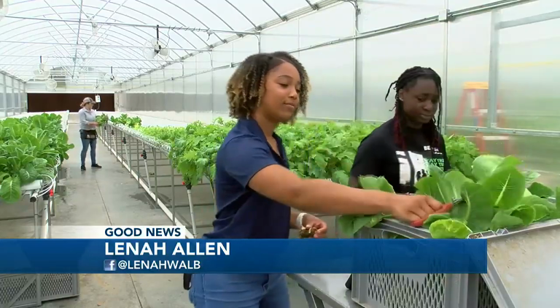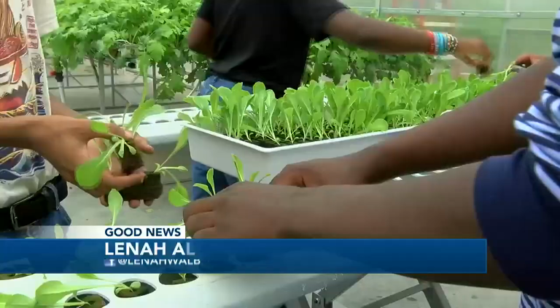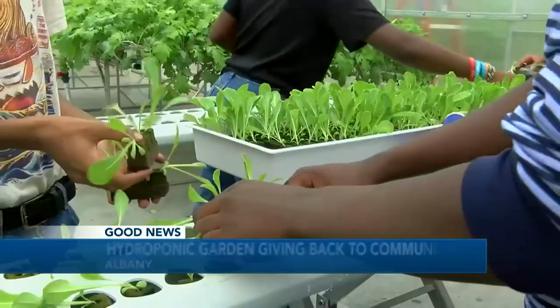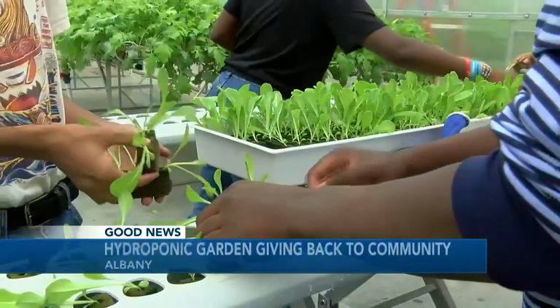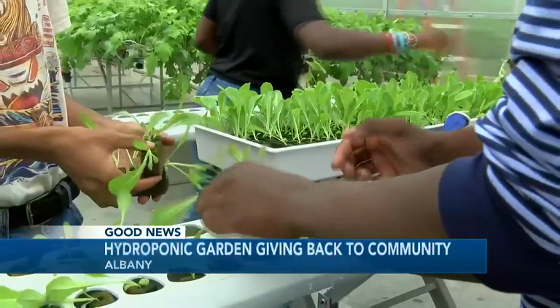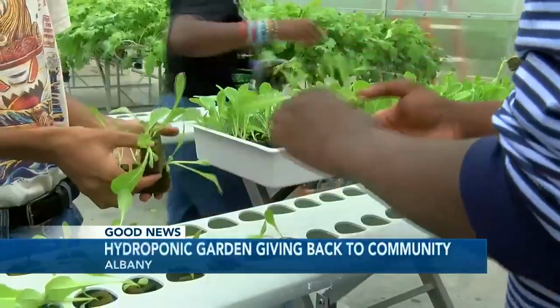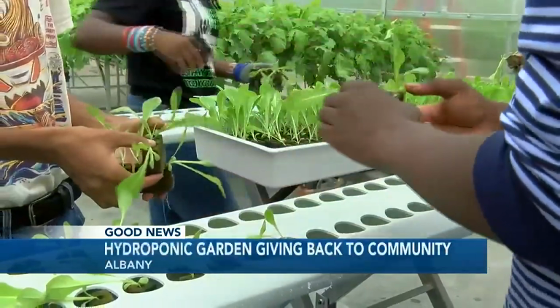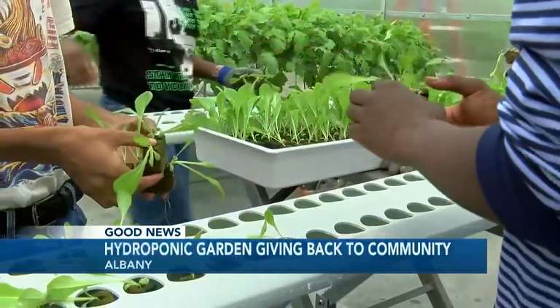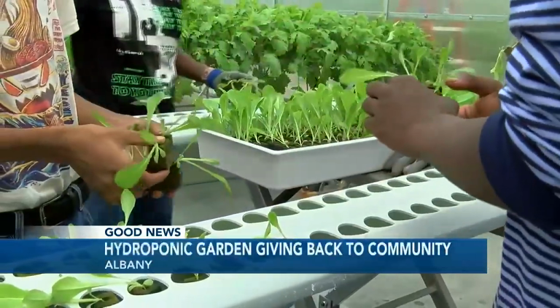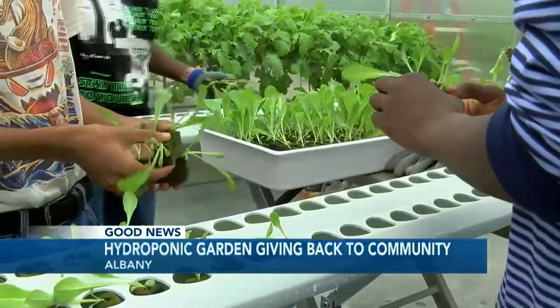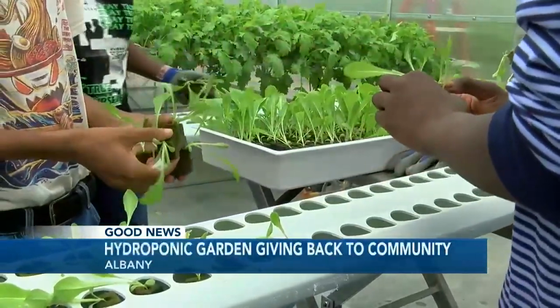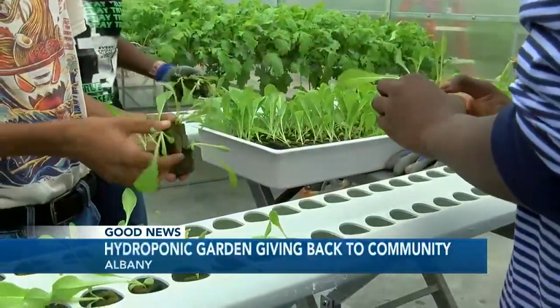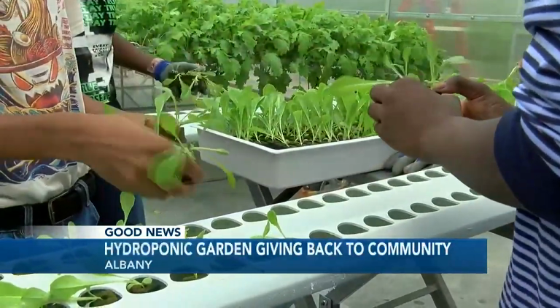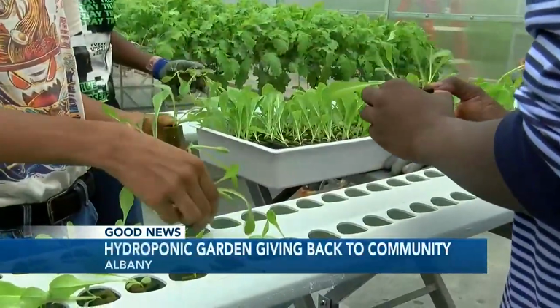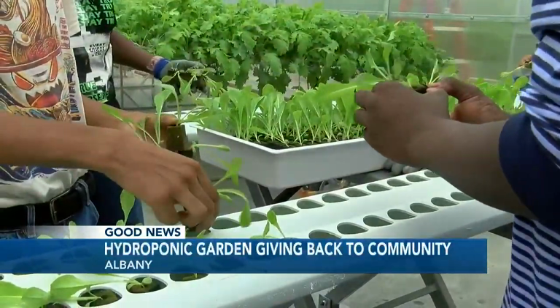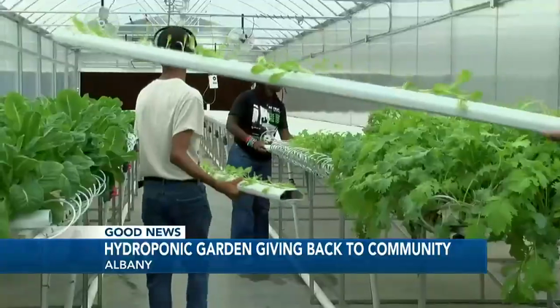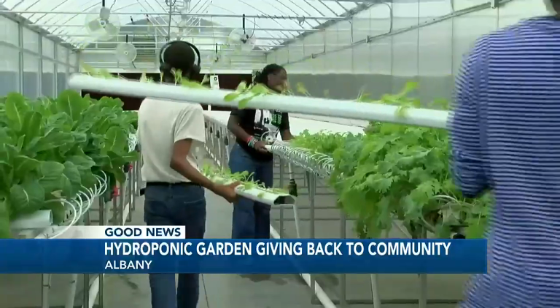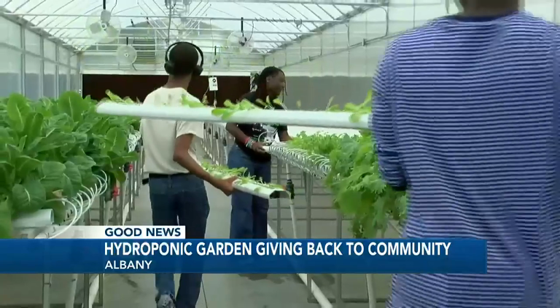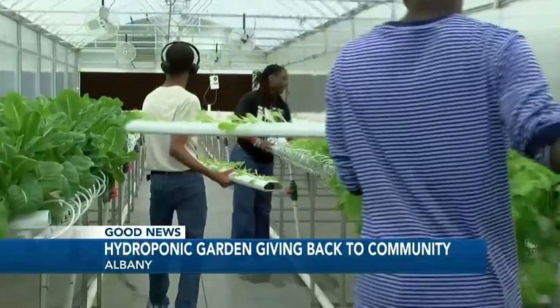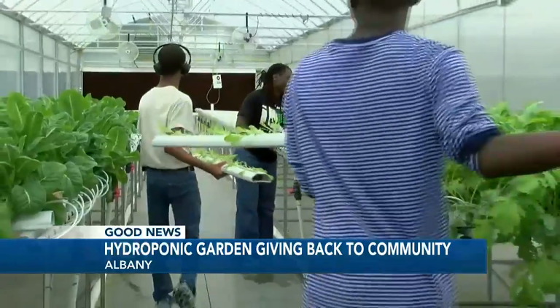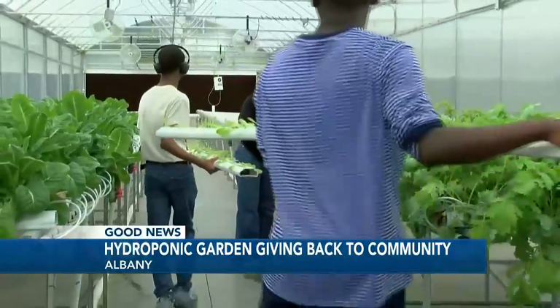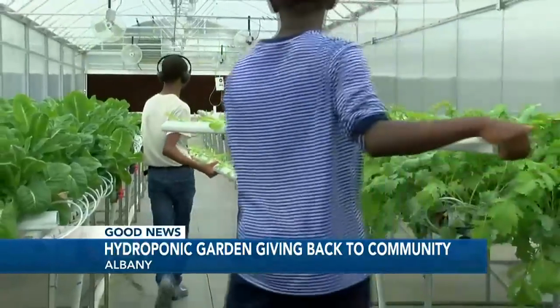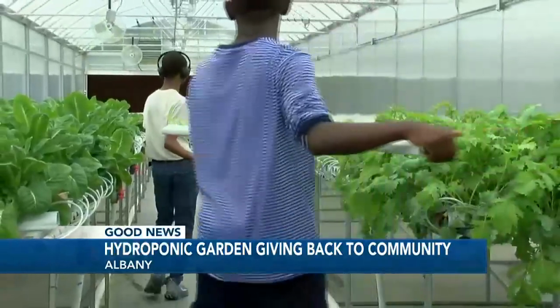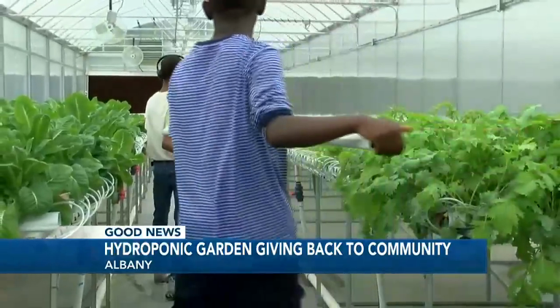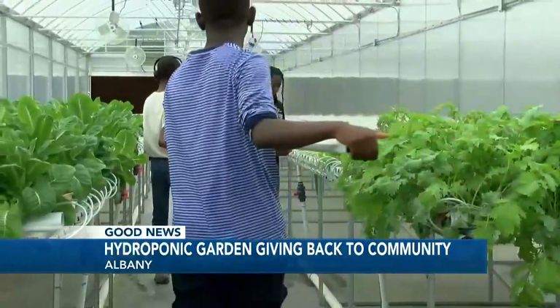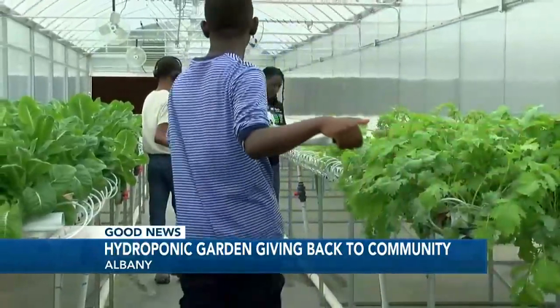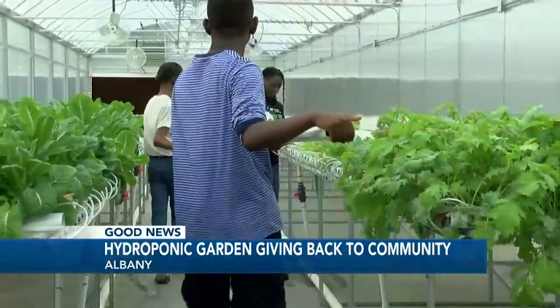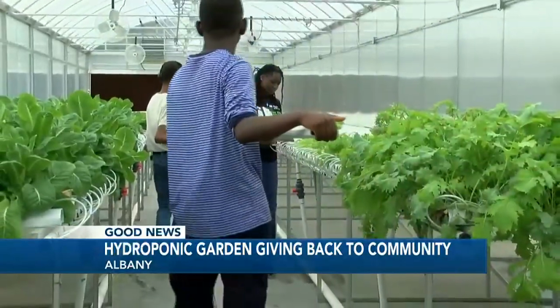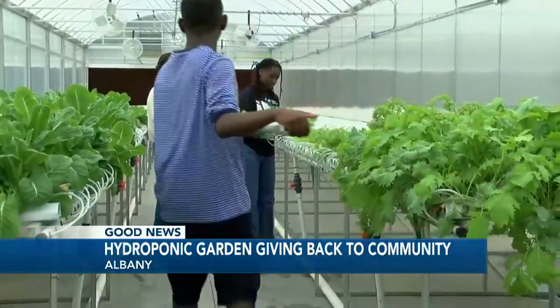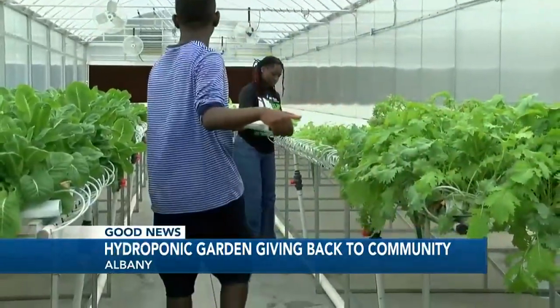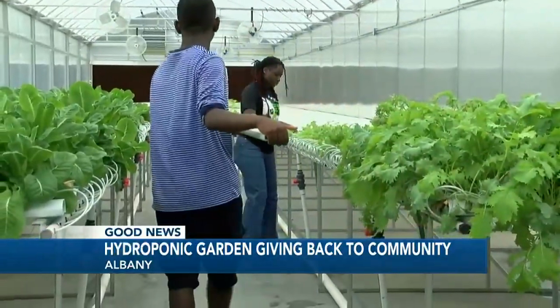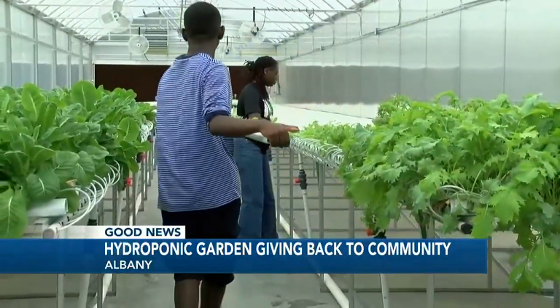We would drop seeds in and they'll absorb the water, and we'll drop them into propagation tables and they'll kind of grow just from the water with no soil.